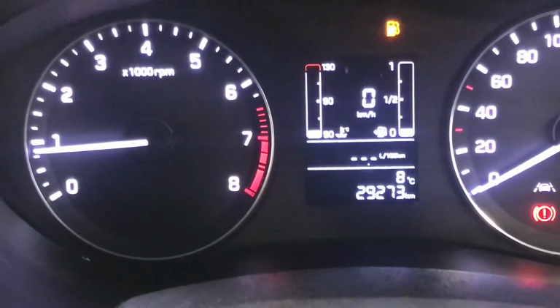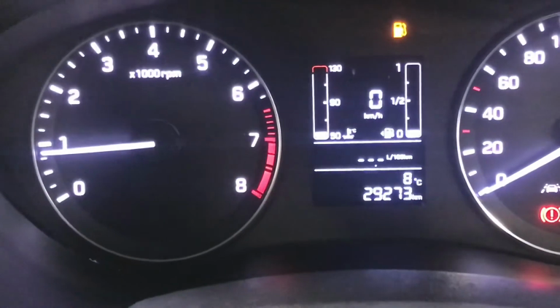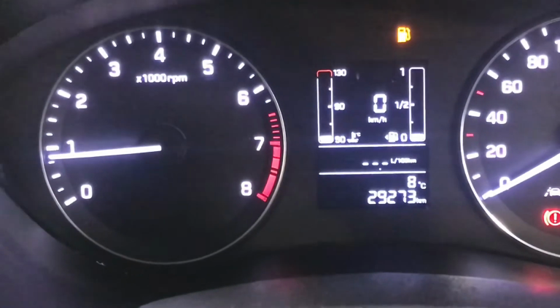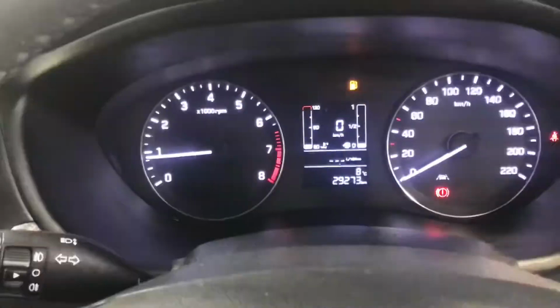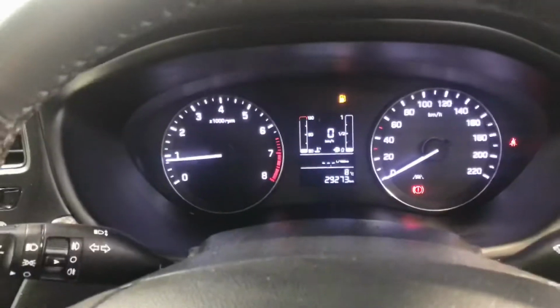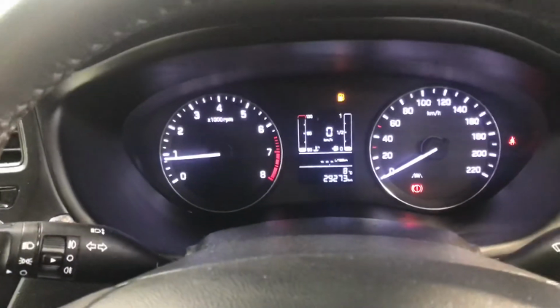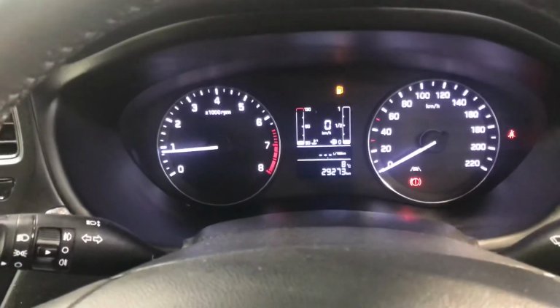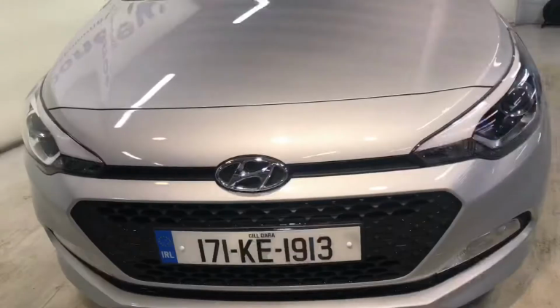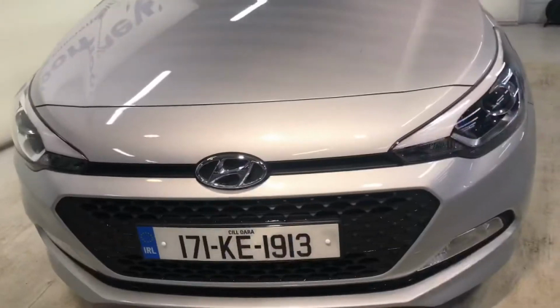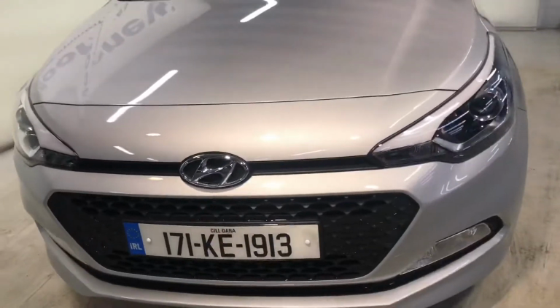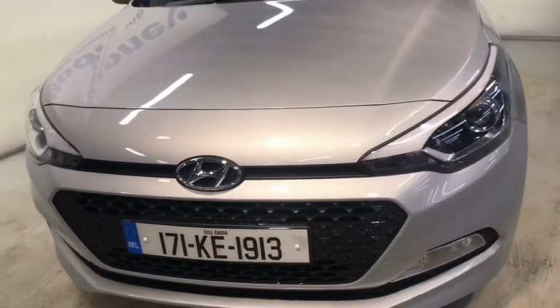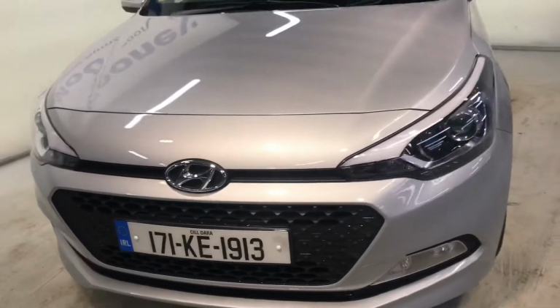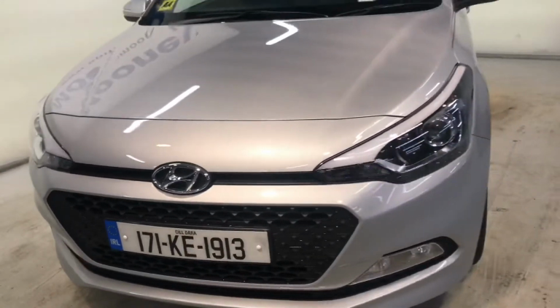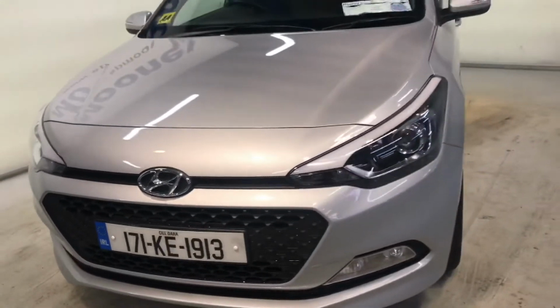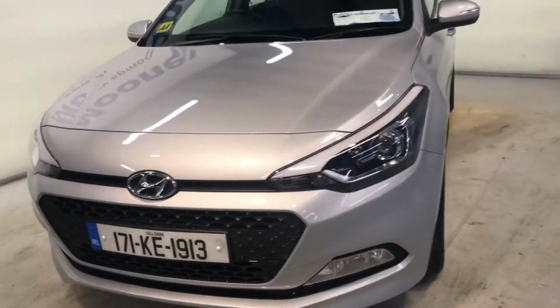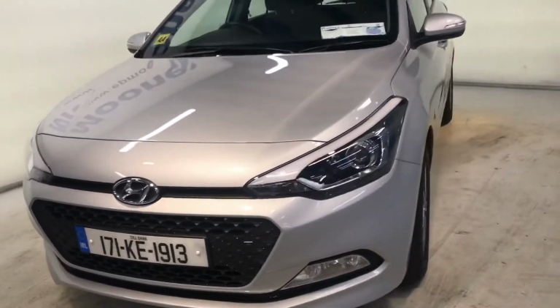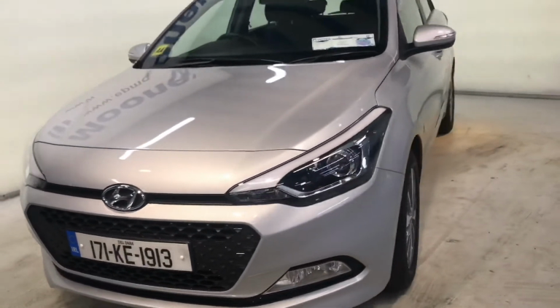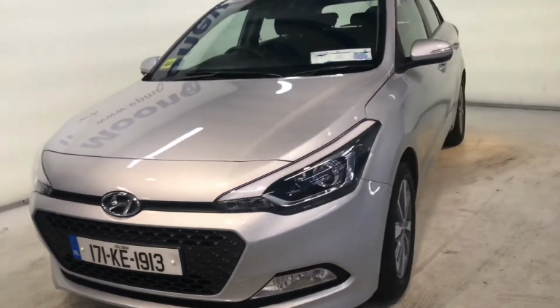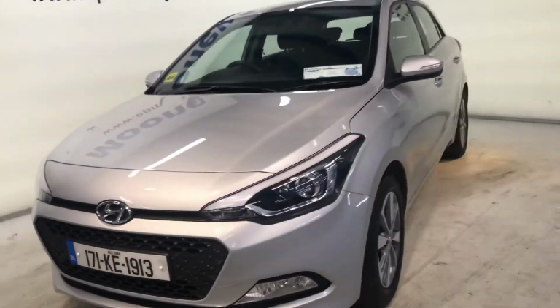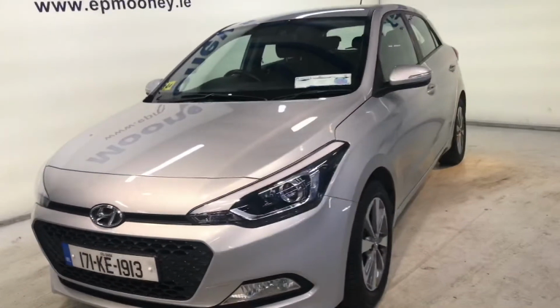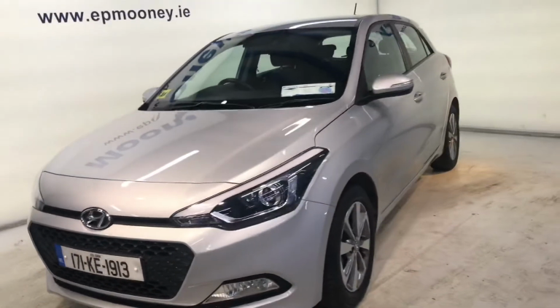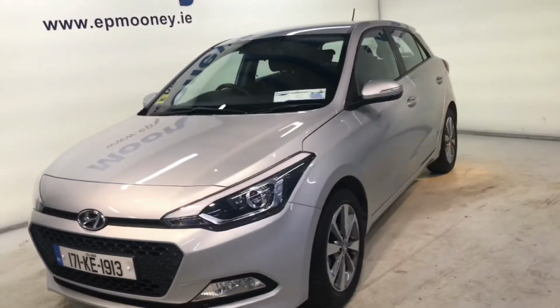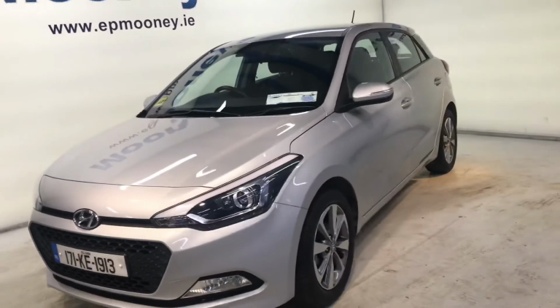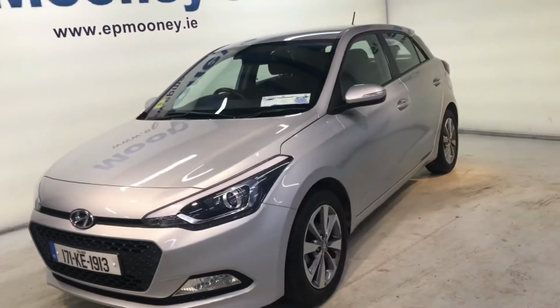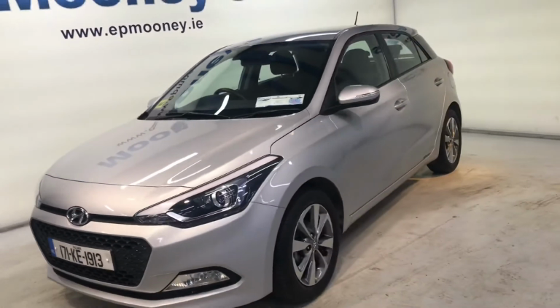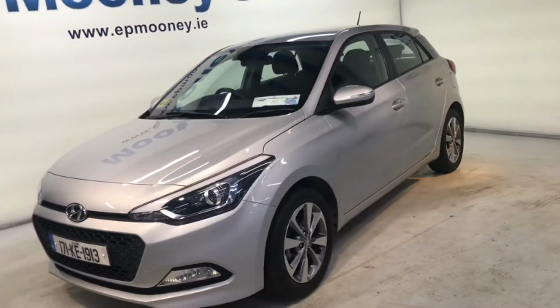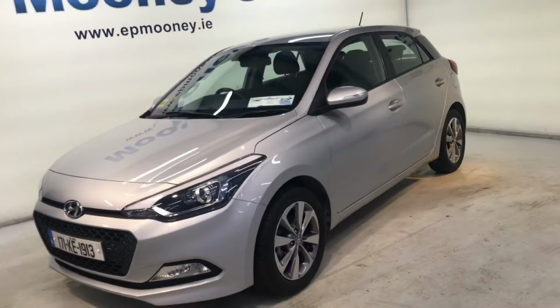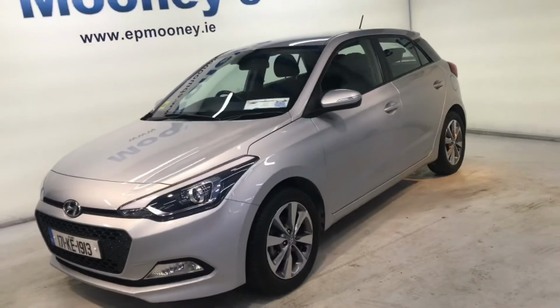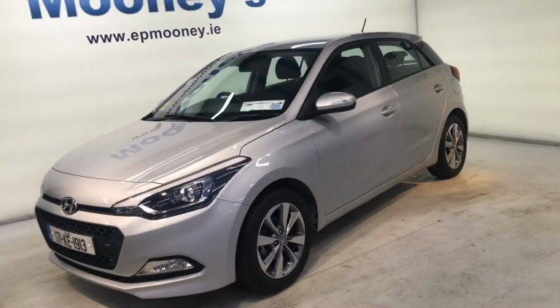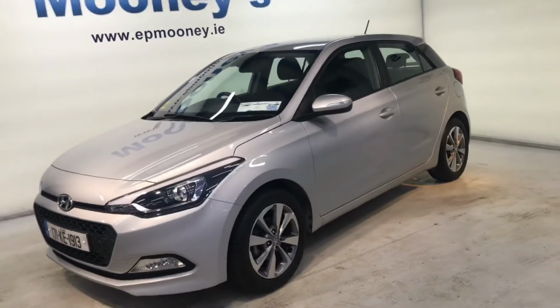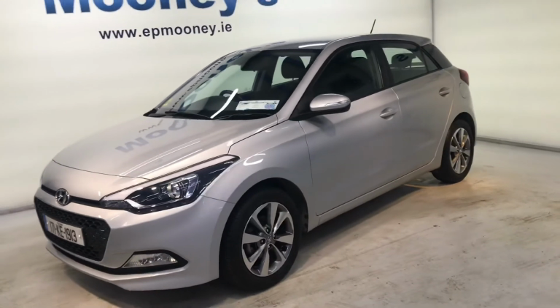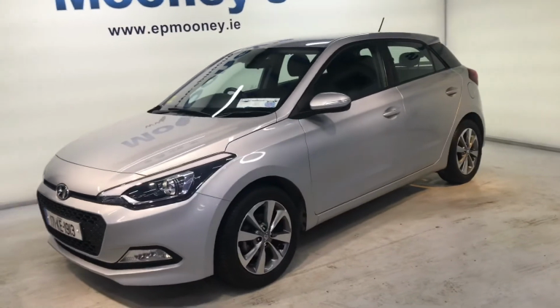29,200 kilometers on the clock. It's fully serviced here at Mooney's and comes with its unlimited mileage warranty.